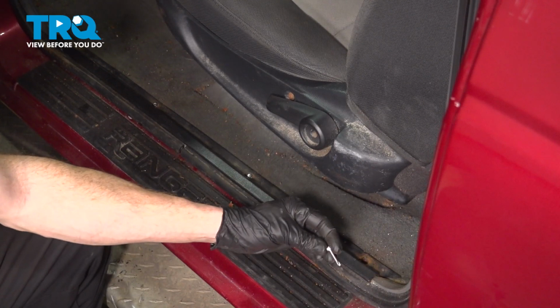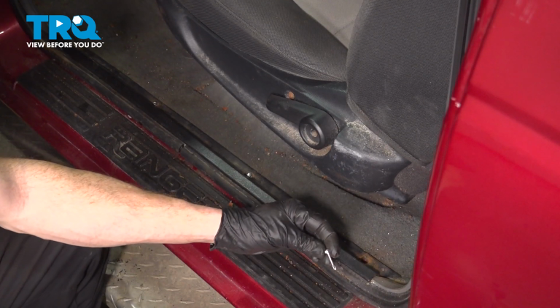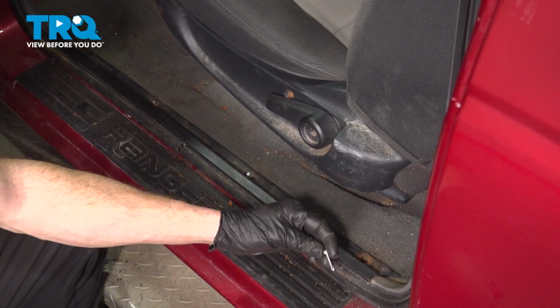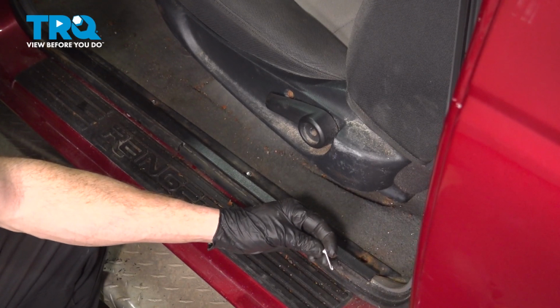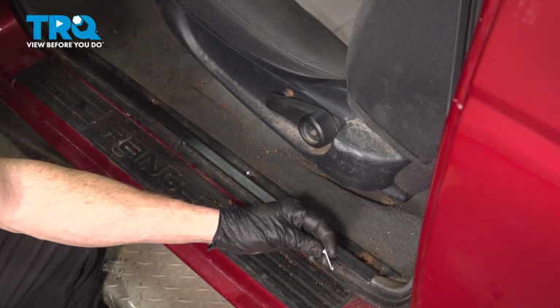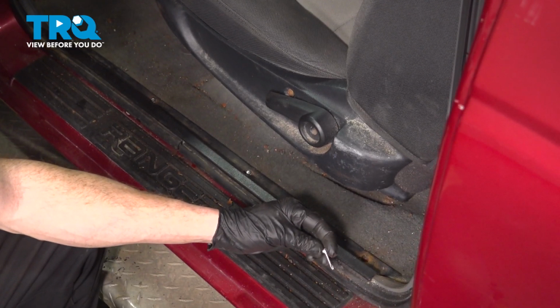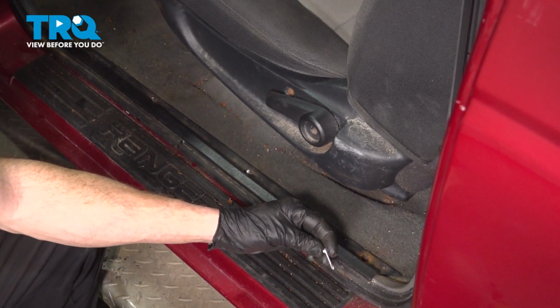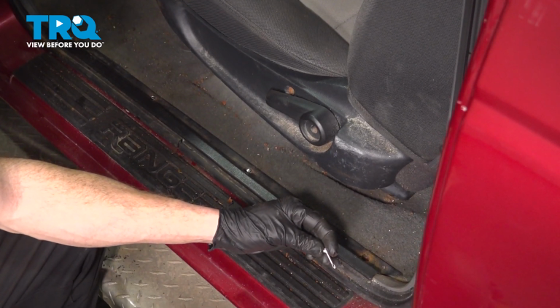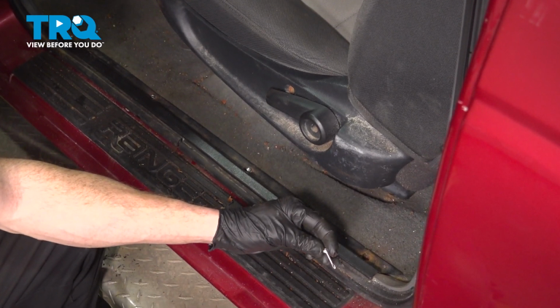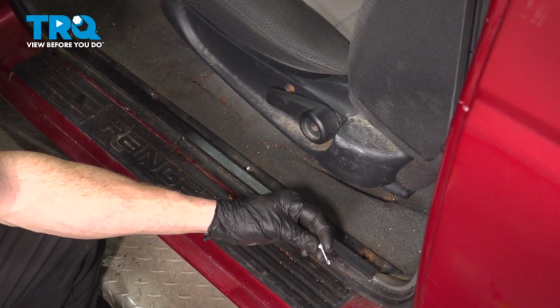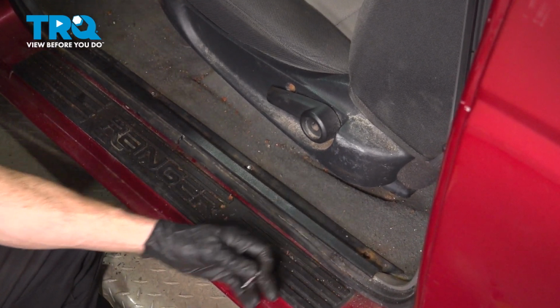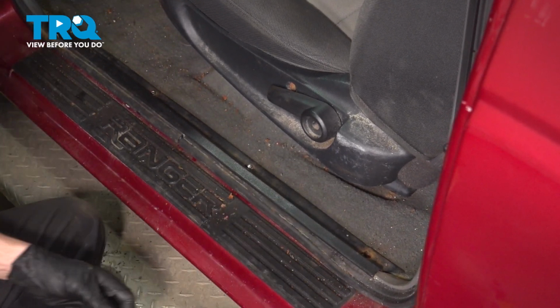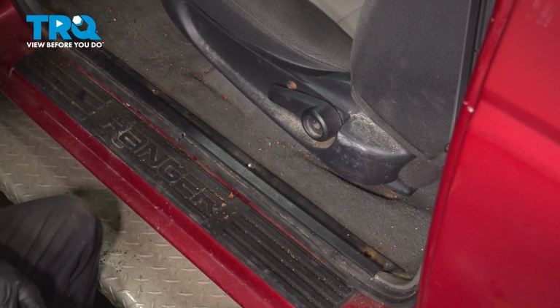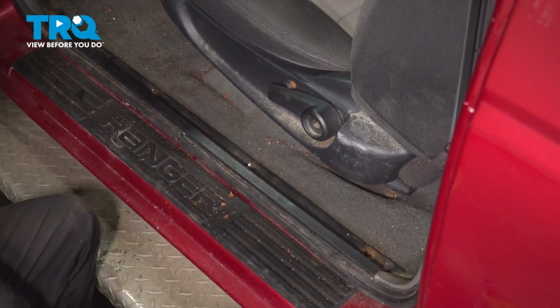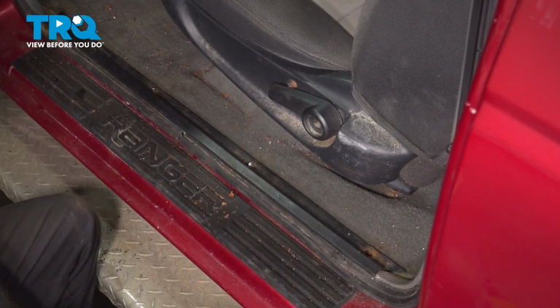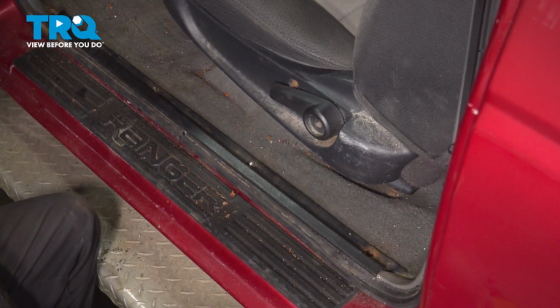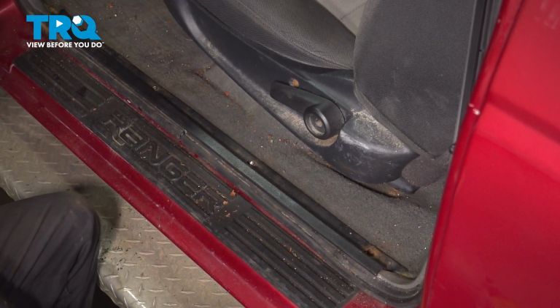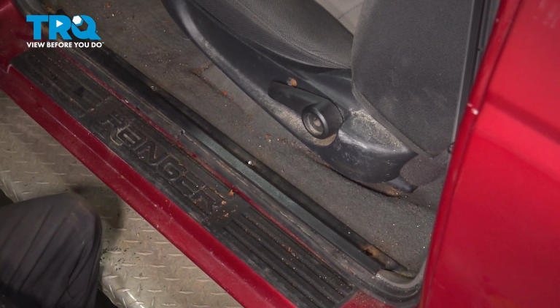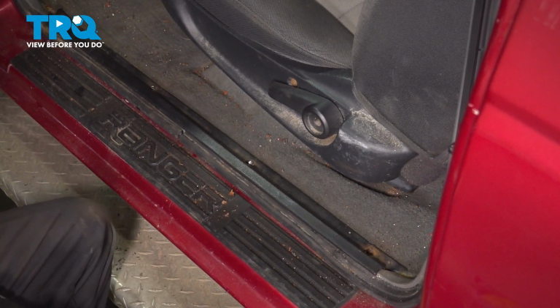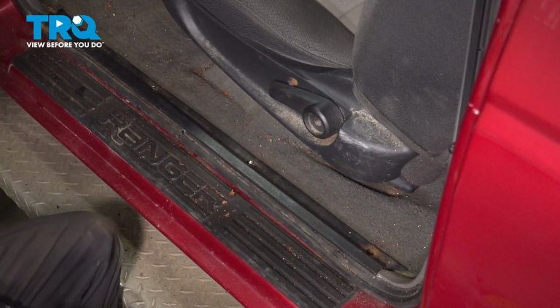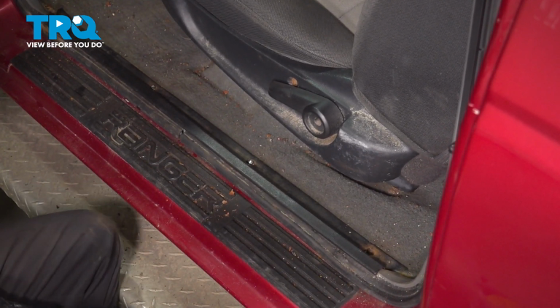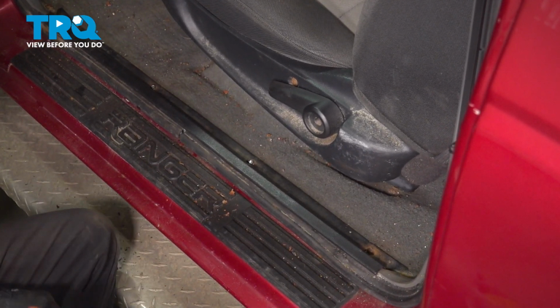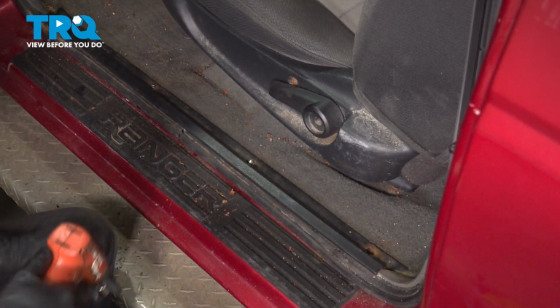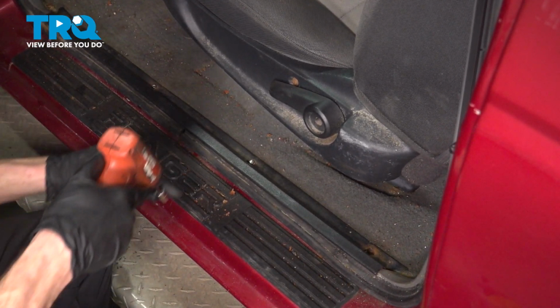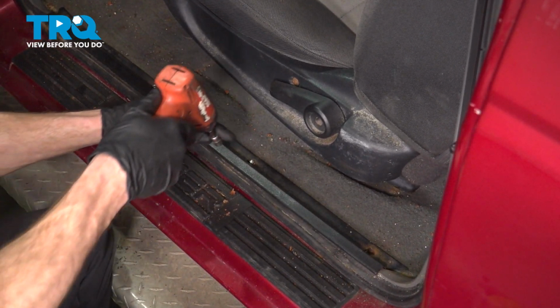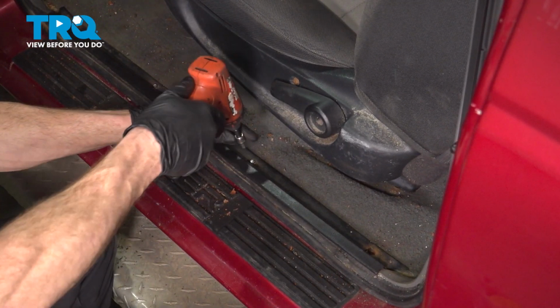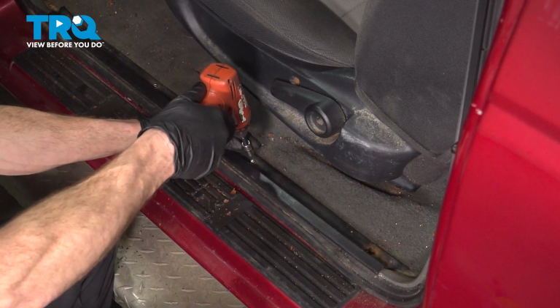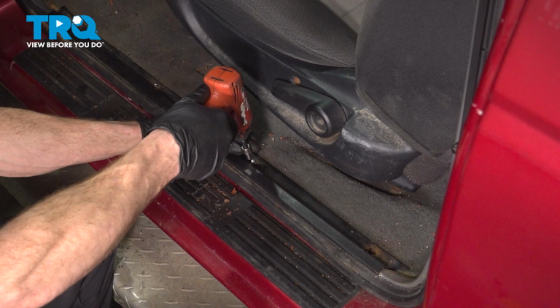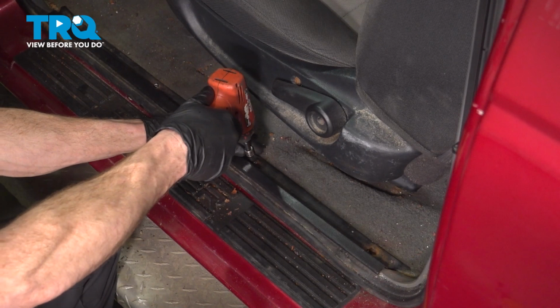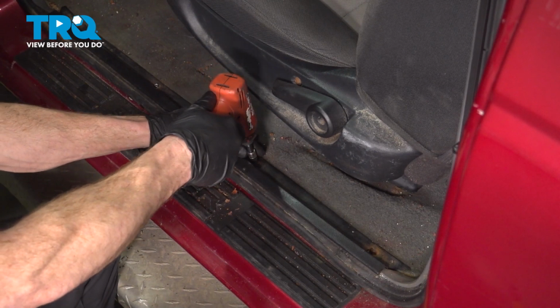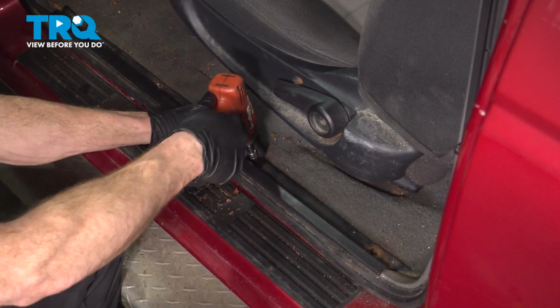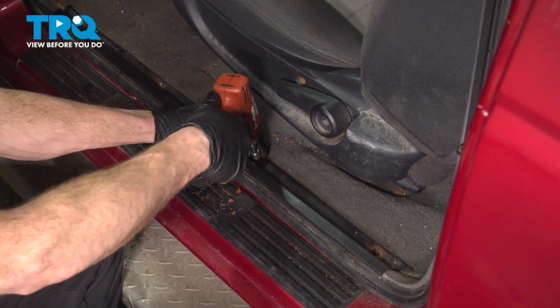Inspect your mounting hardware as you remove it, replace it as necessary. It's common for these screws to be rusted.